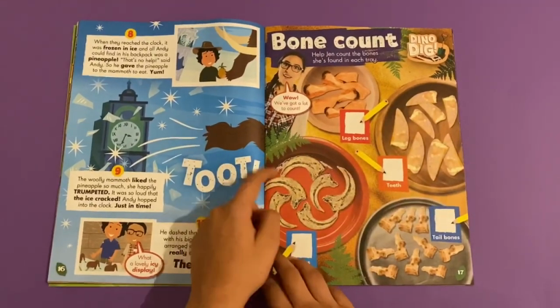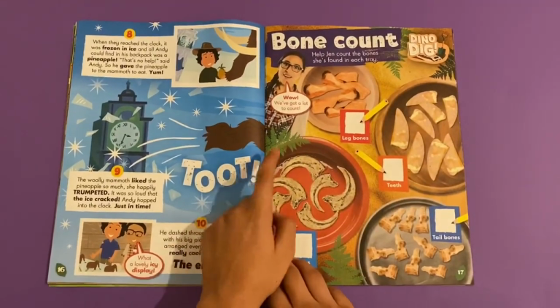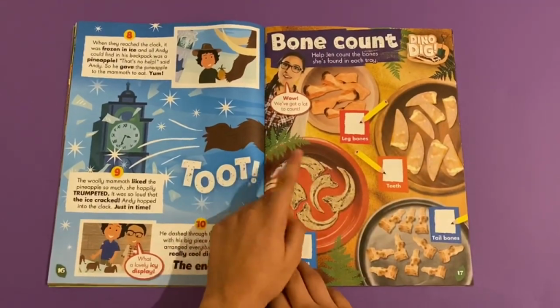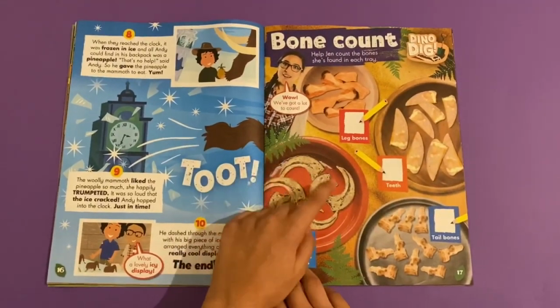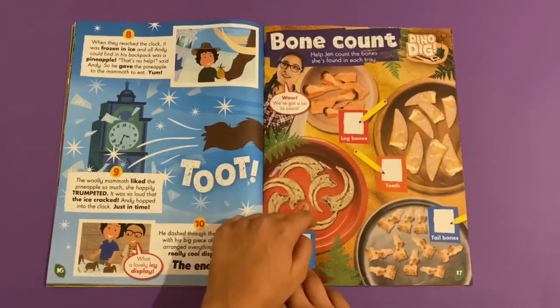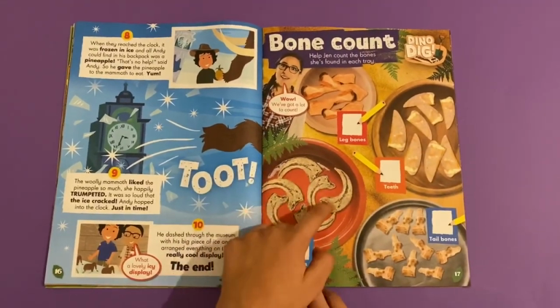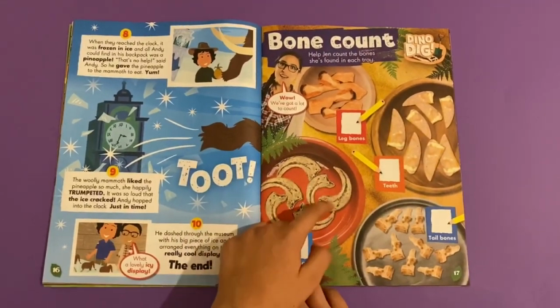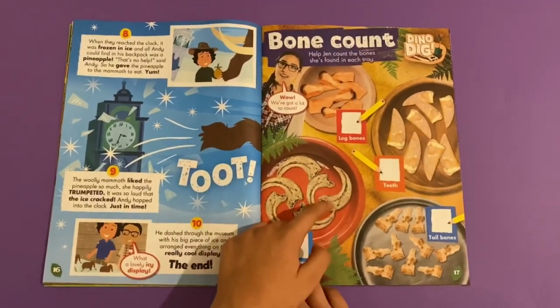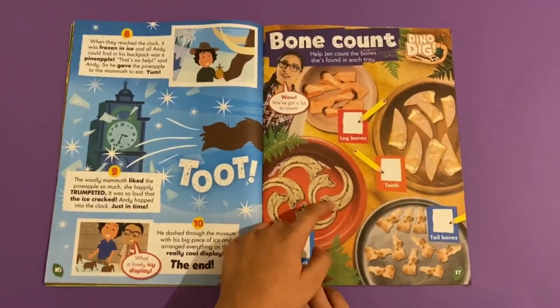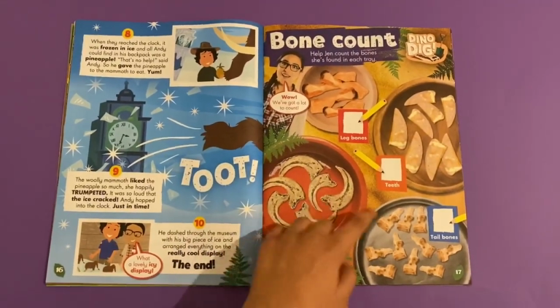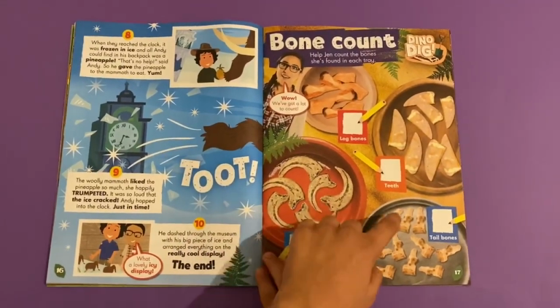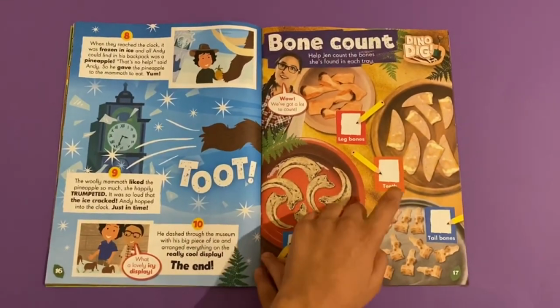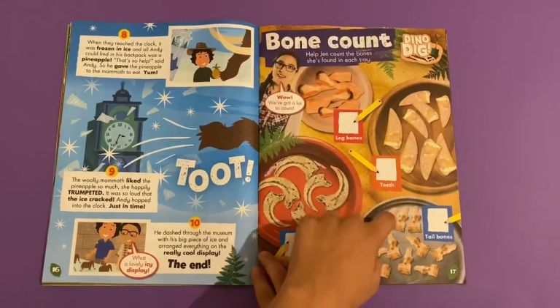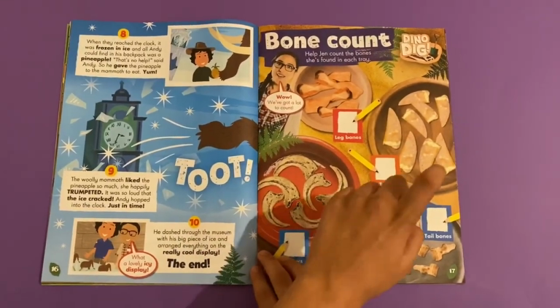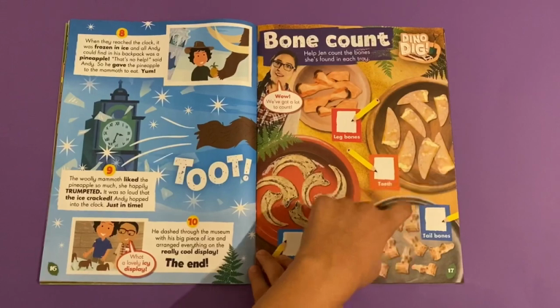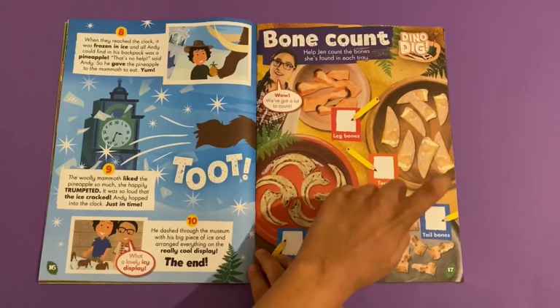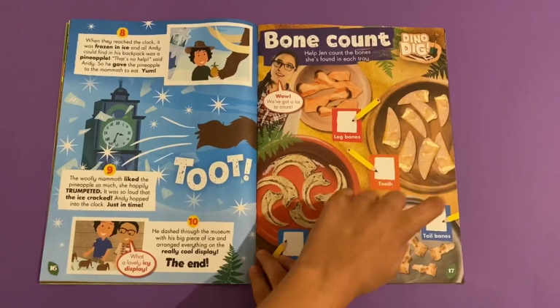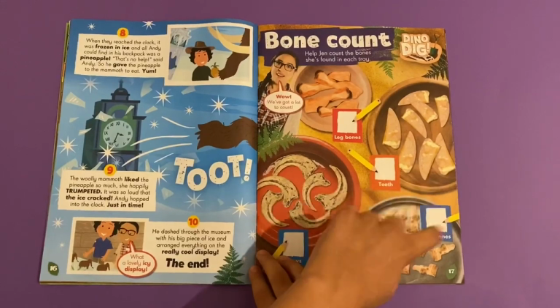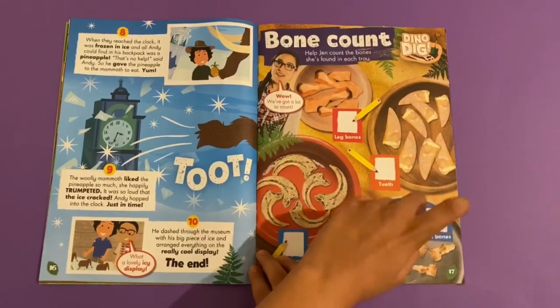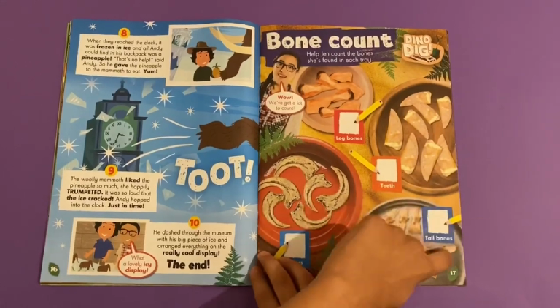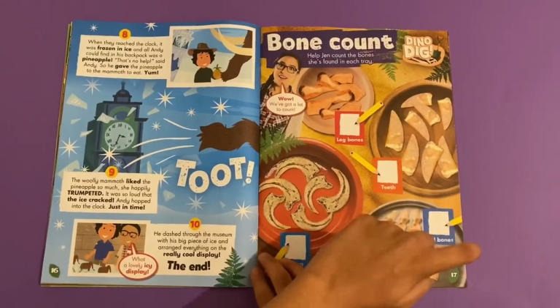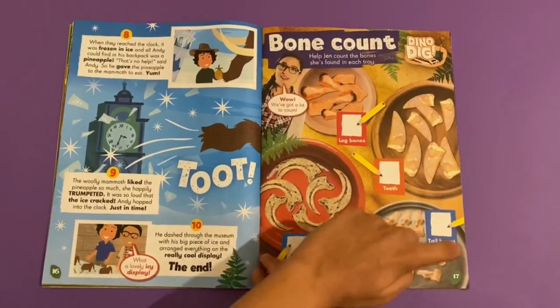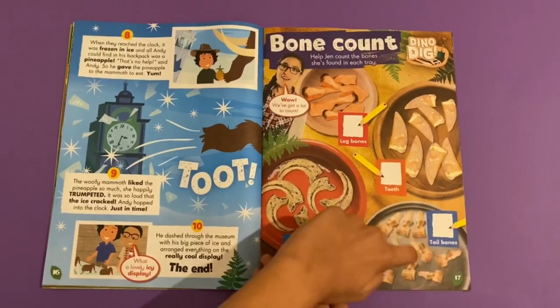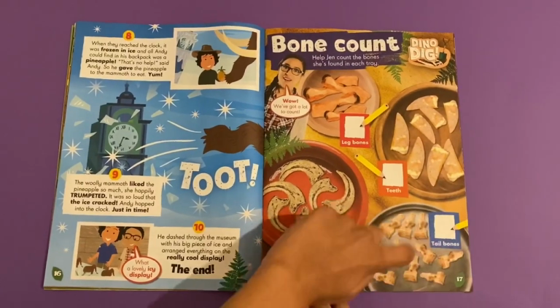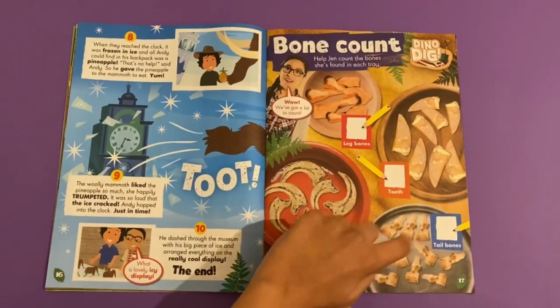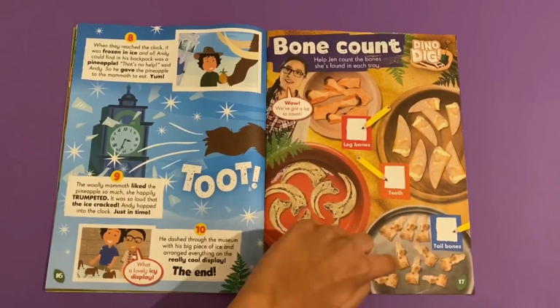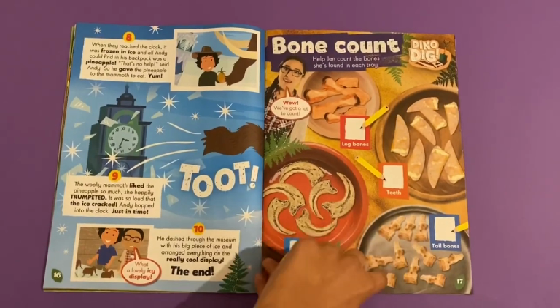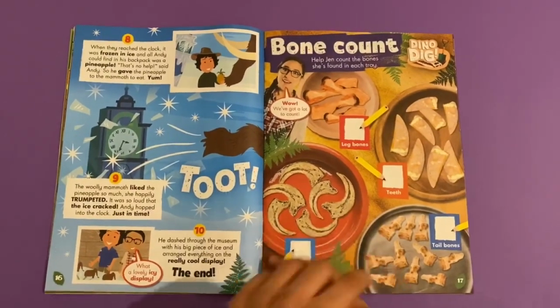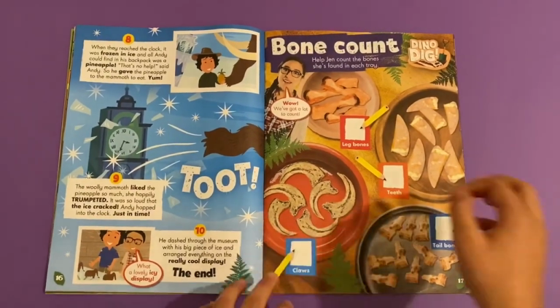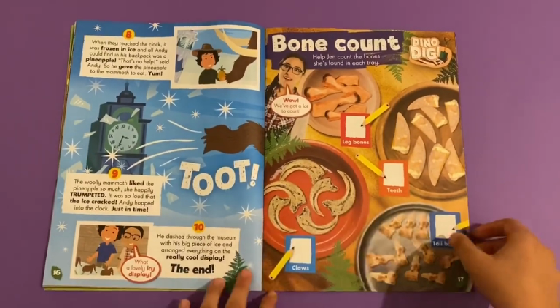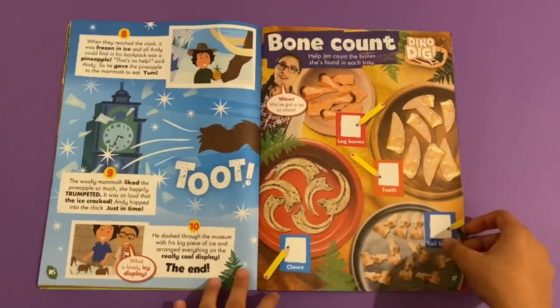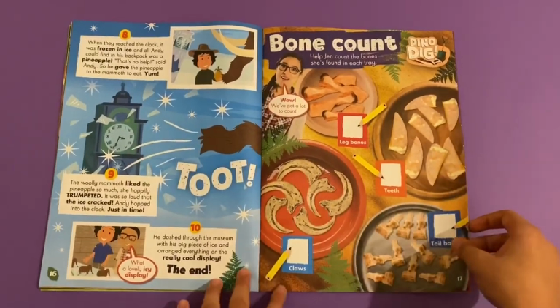And the last tray: one, two, three, four, five, six, seven, eight, nine, ten — ten tail bones. Wow!